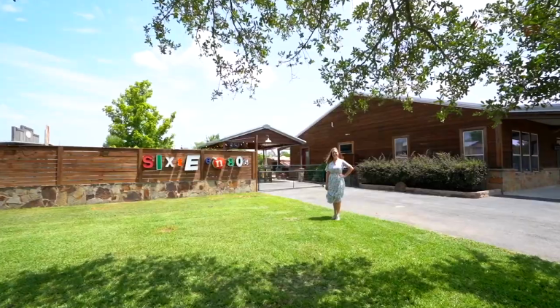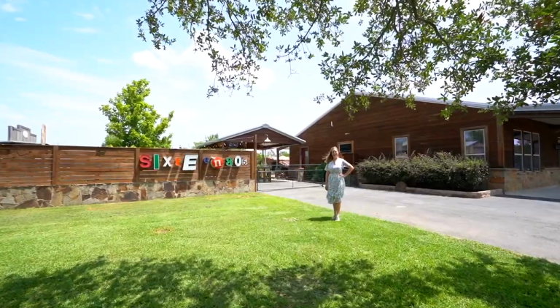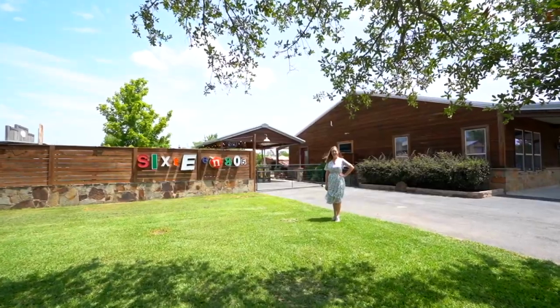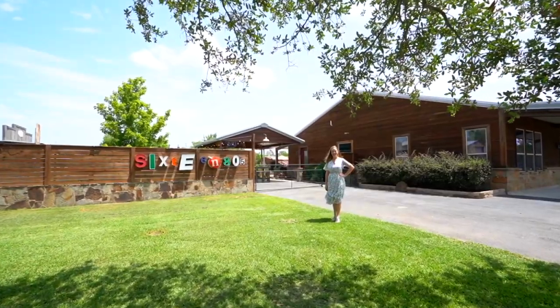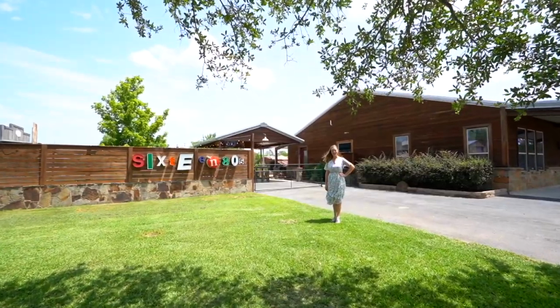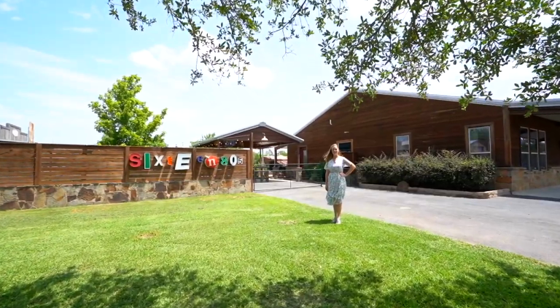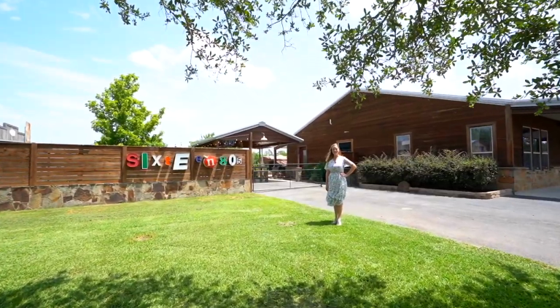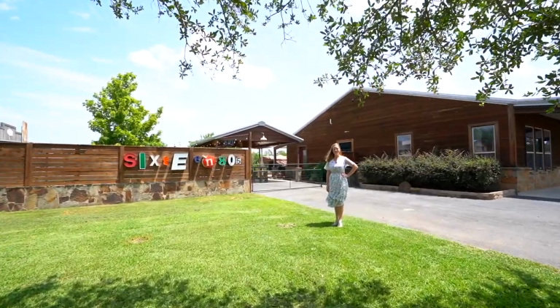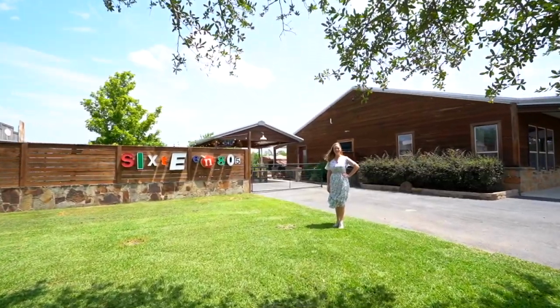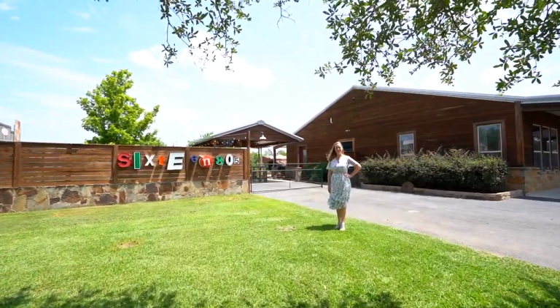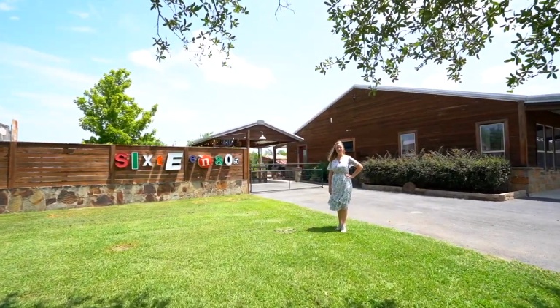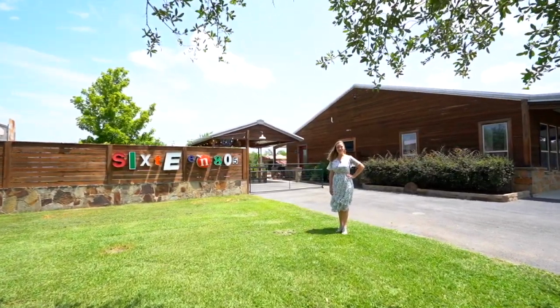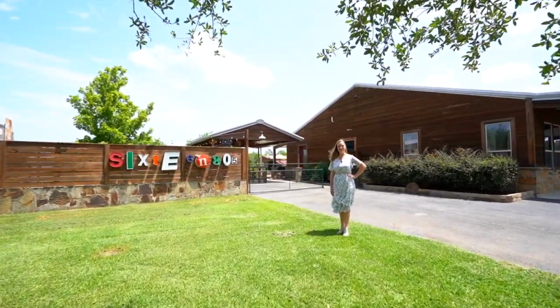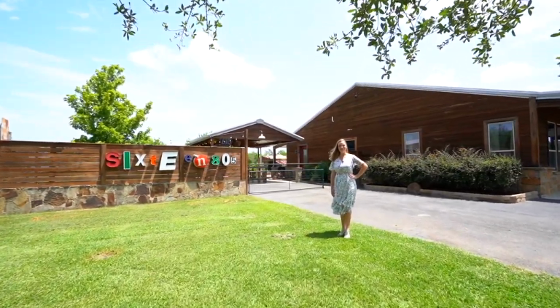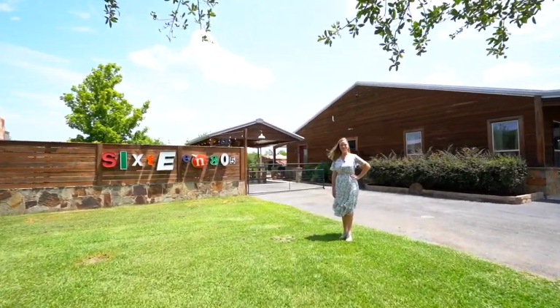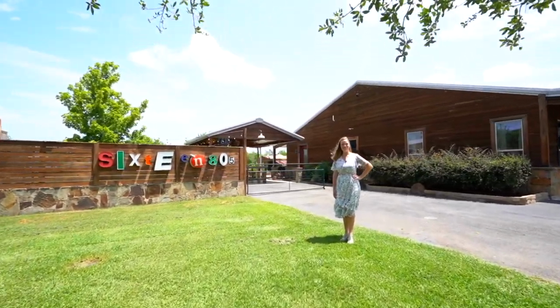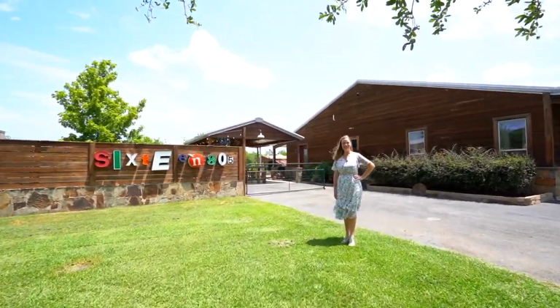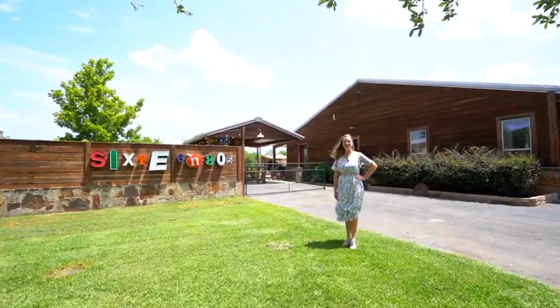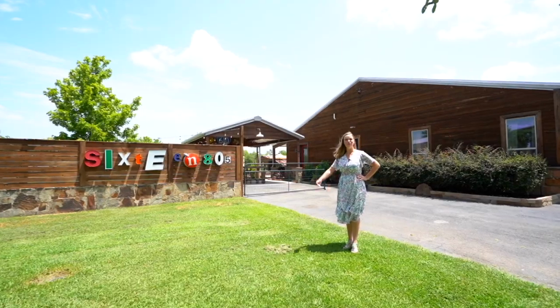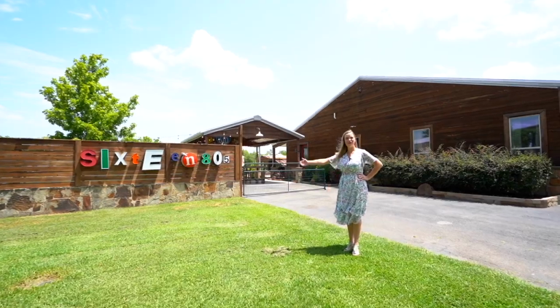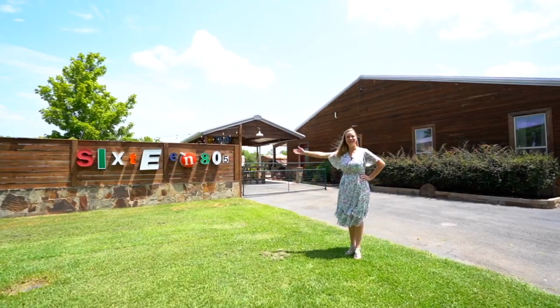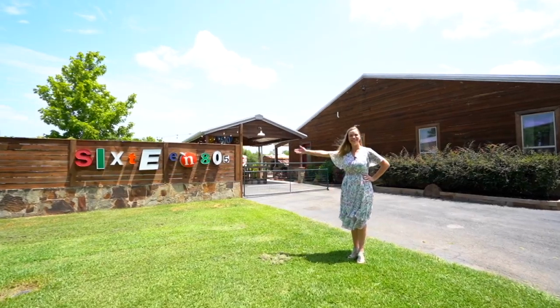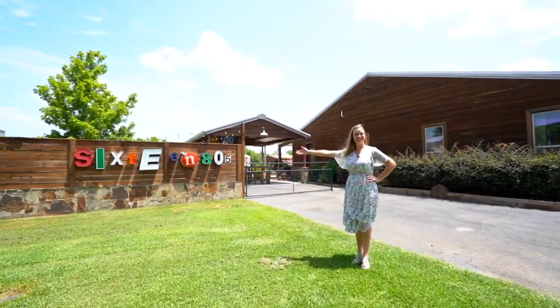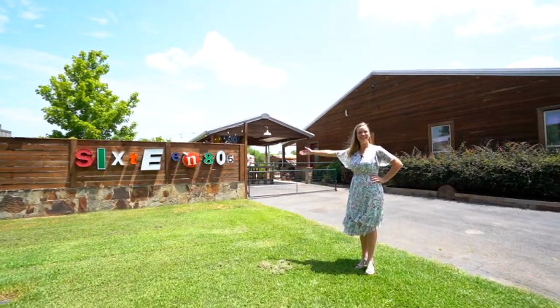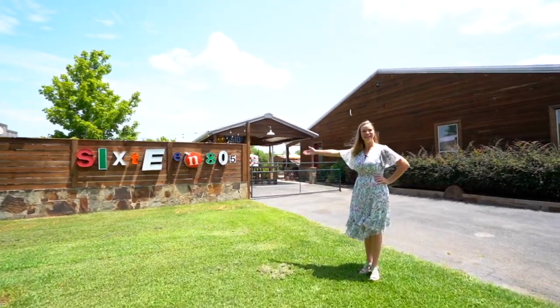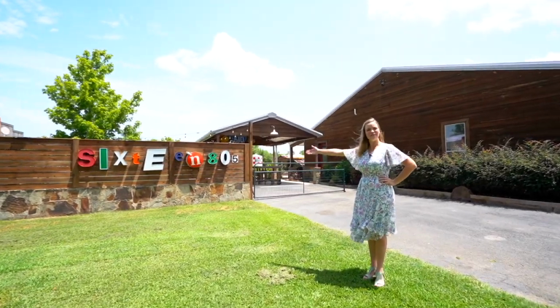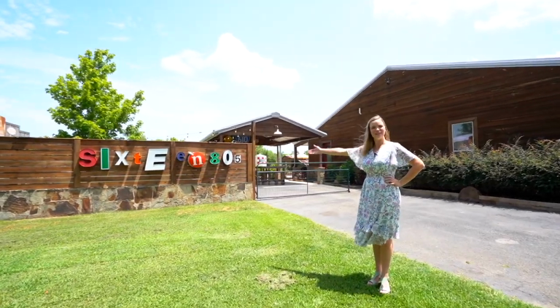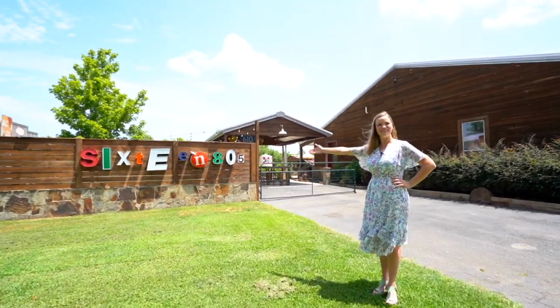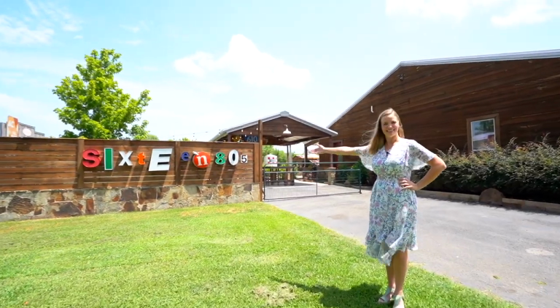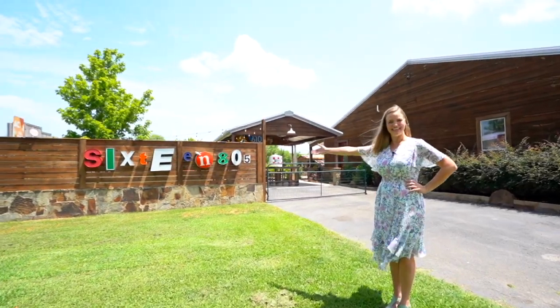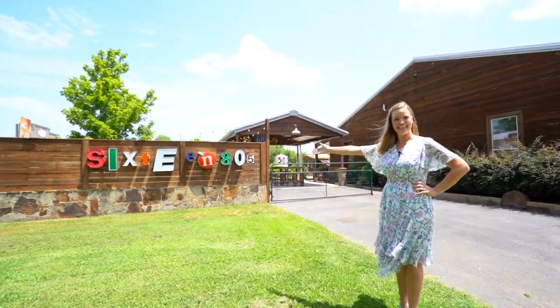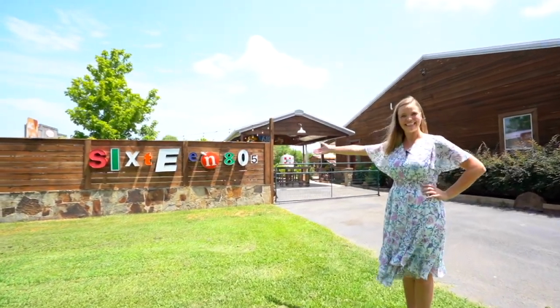Hi, I'm Melissa Cerro with Busy V Realty, and we're at 16805 Steinhagen.